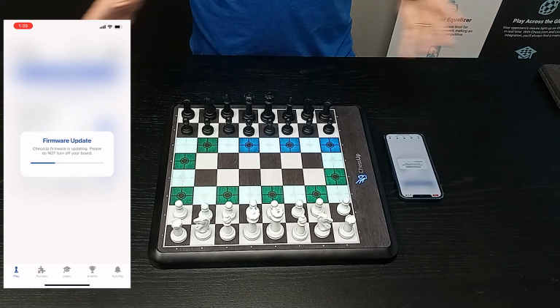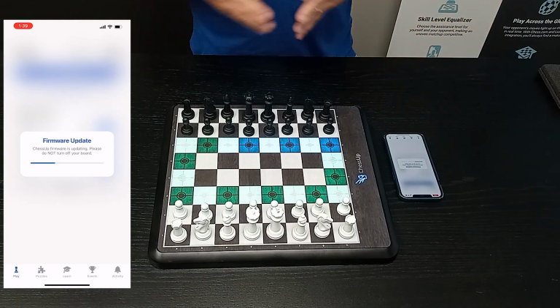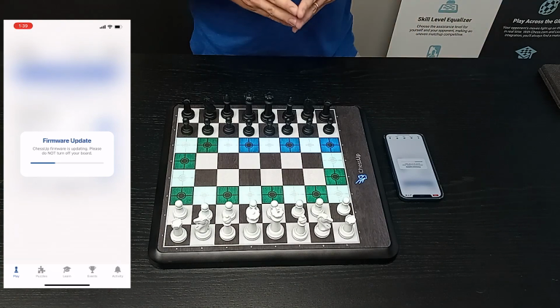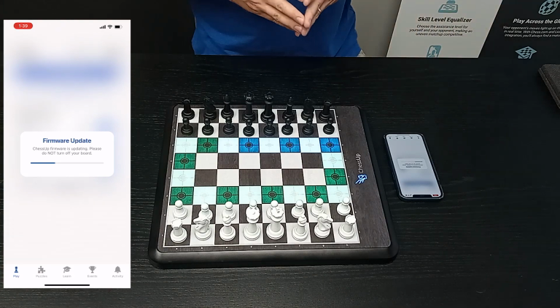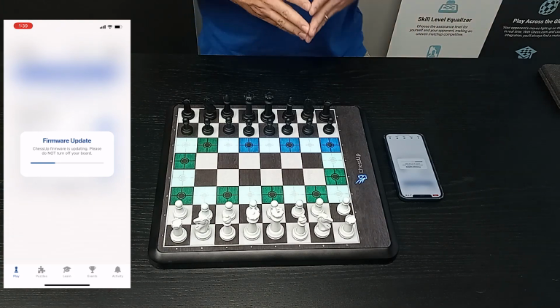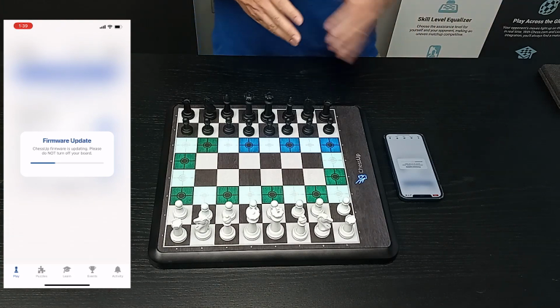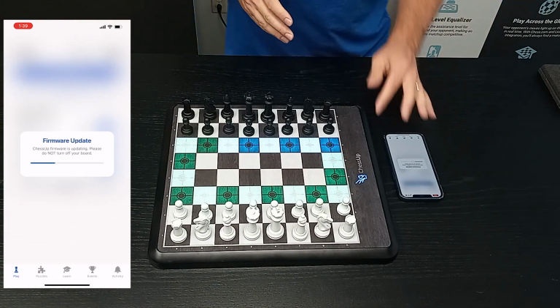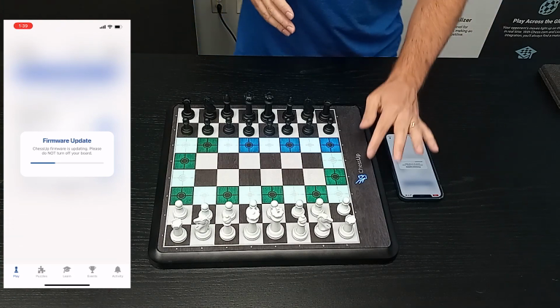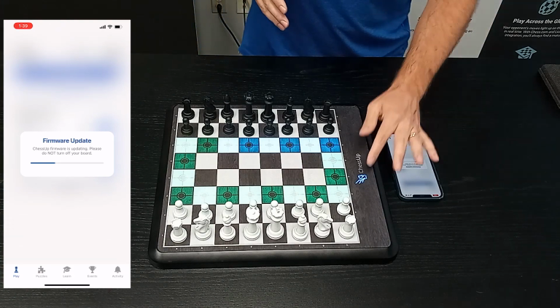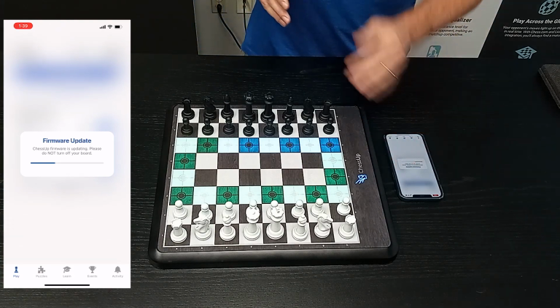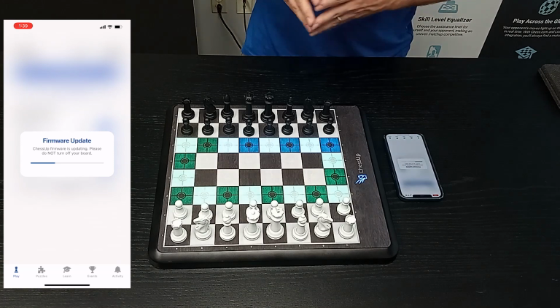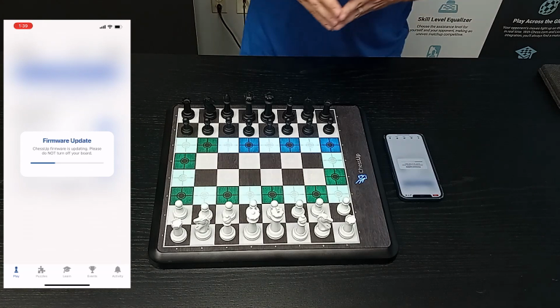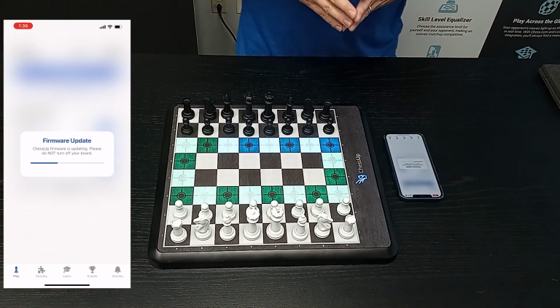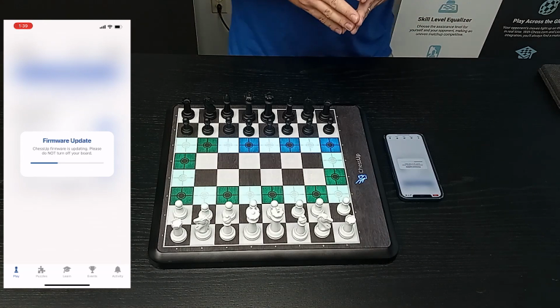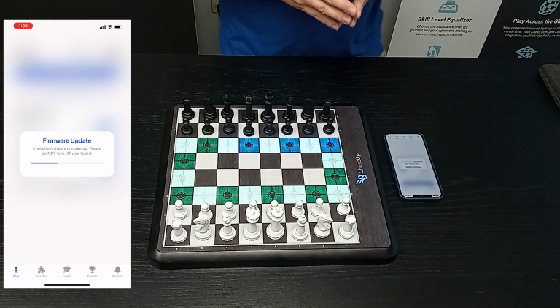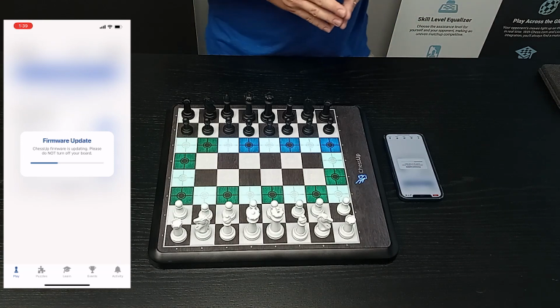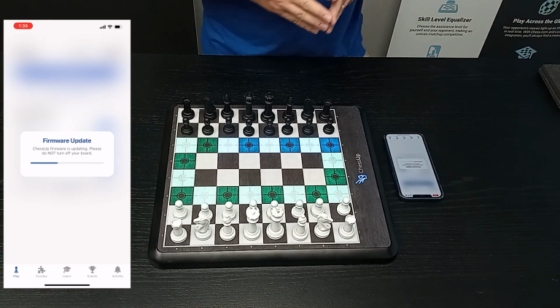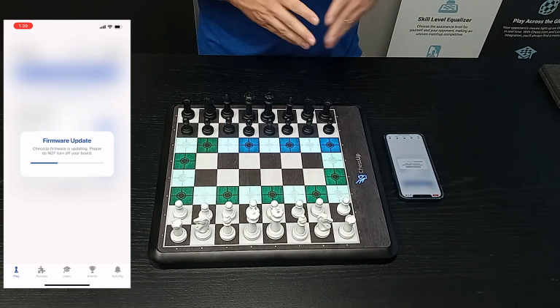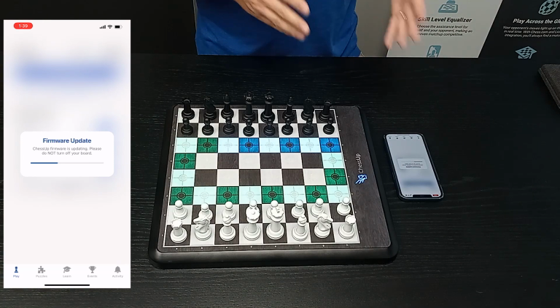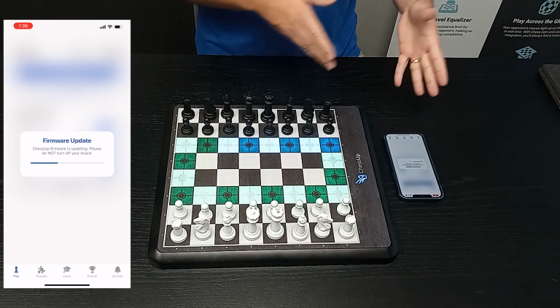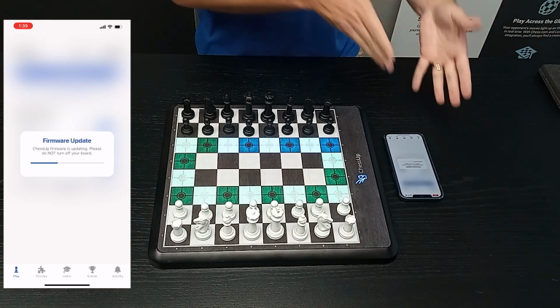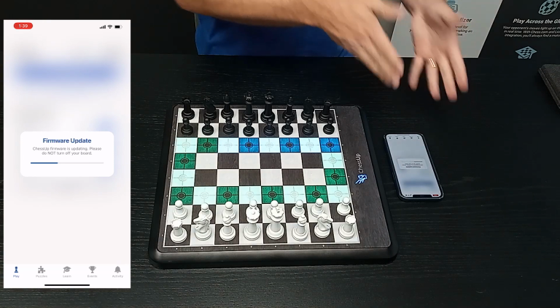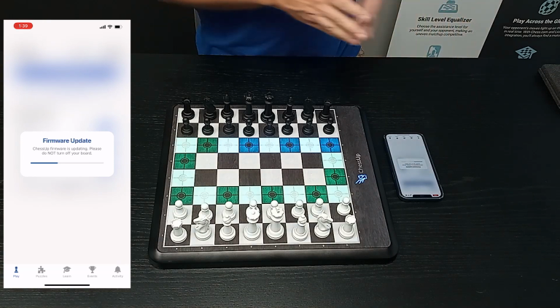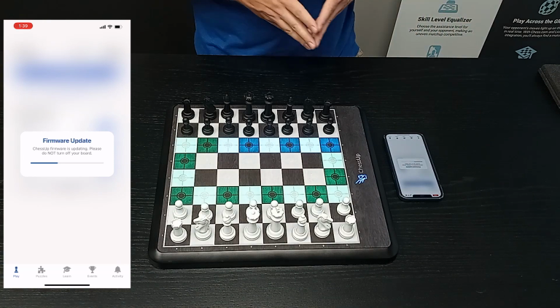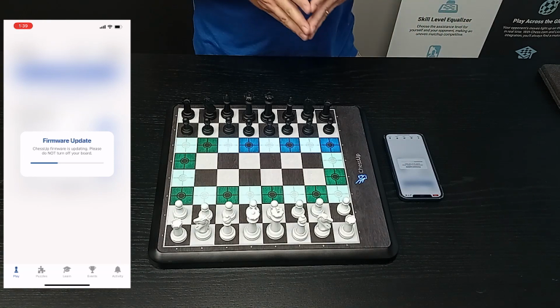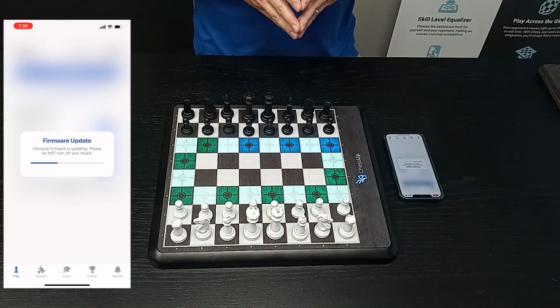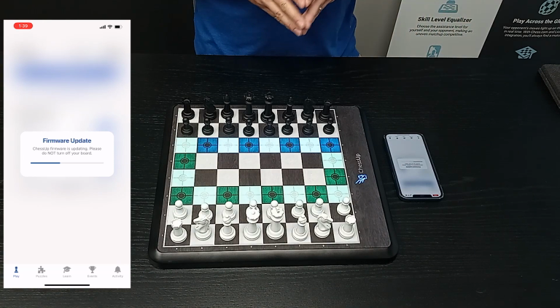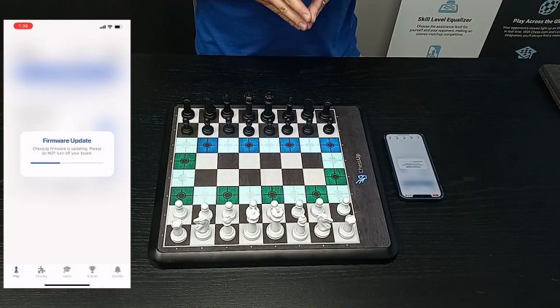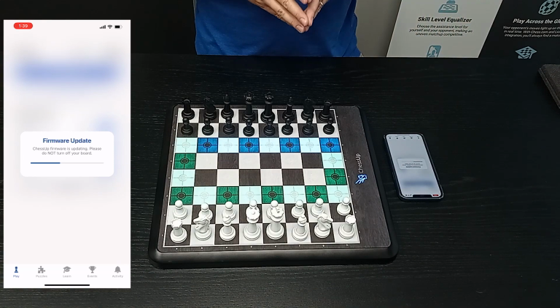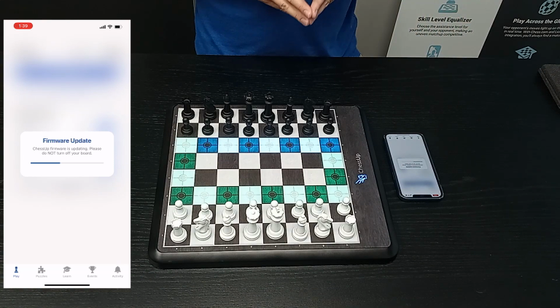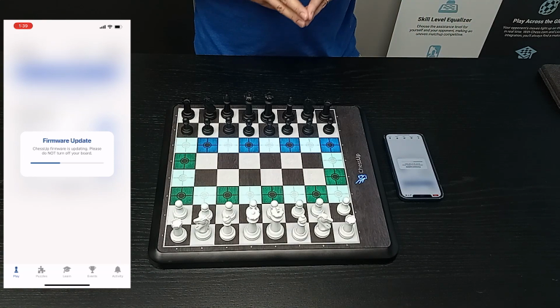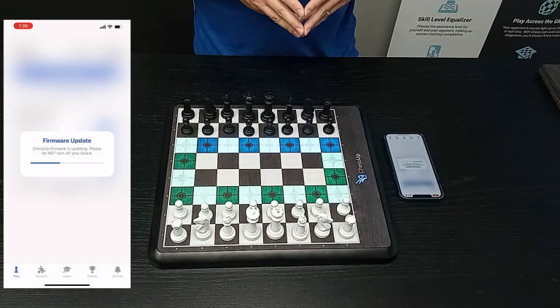Sometimes the board gets in a funny state where only the blue knight comes on when you power it on. Again, you can use the same procedure to force the firmware update.